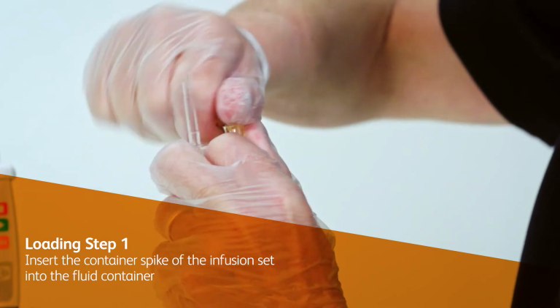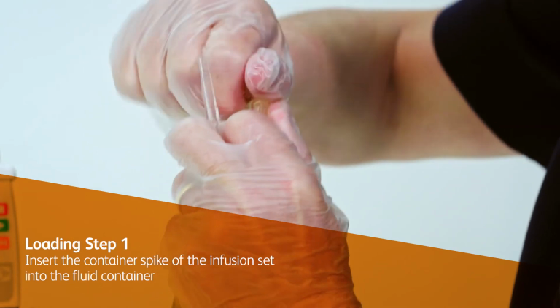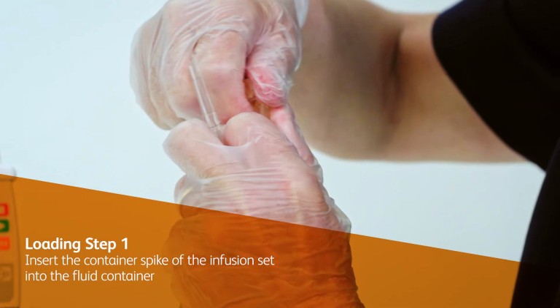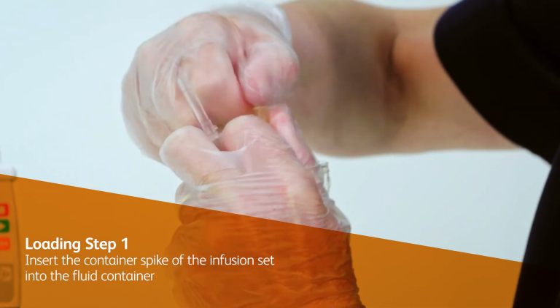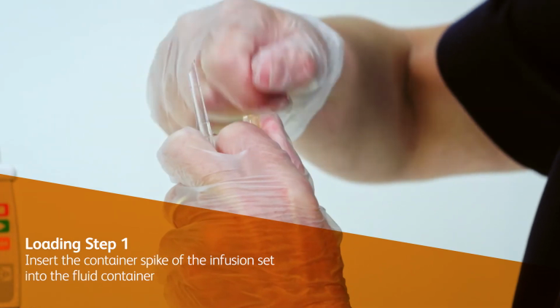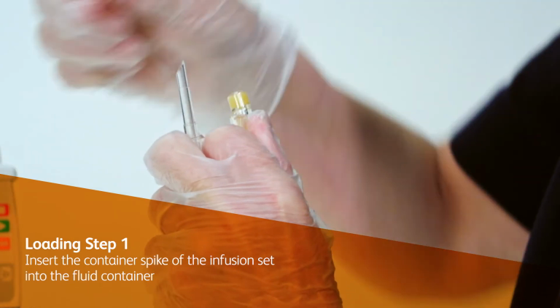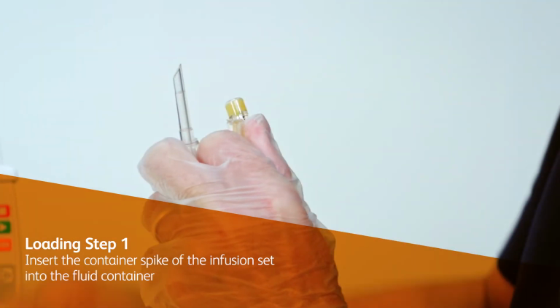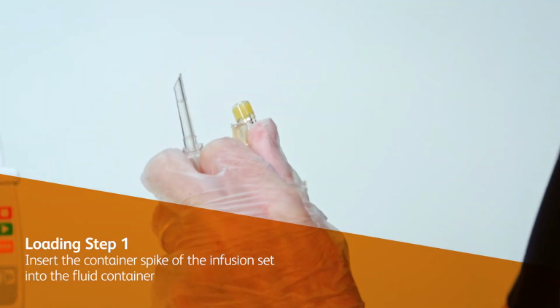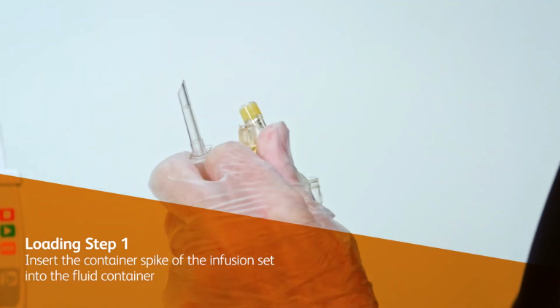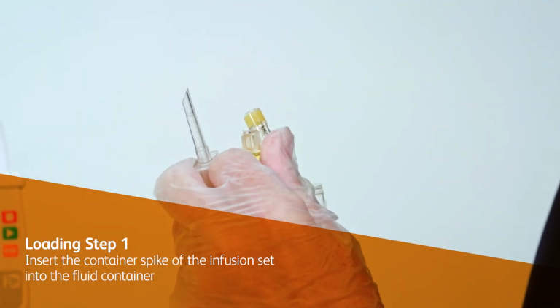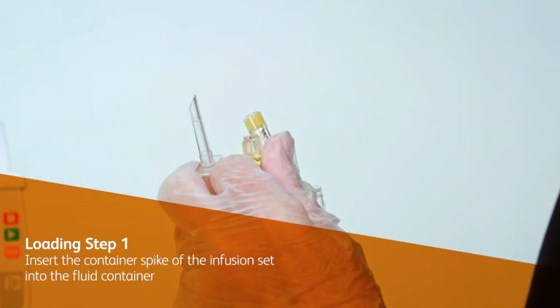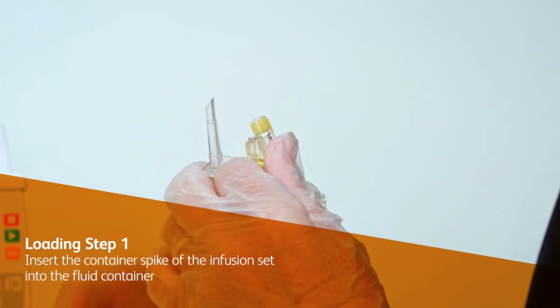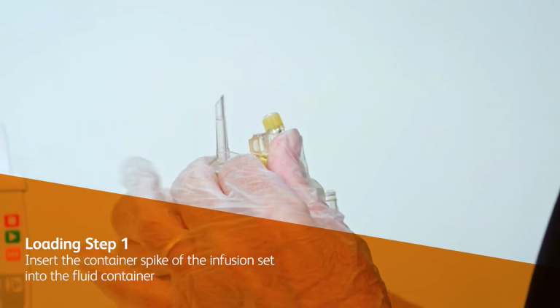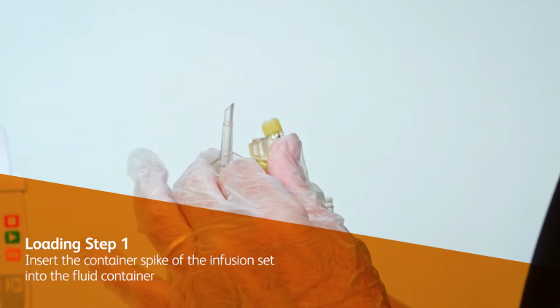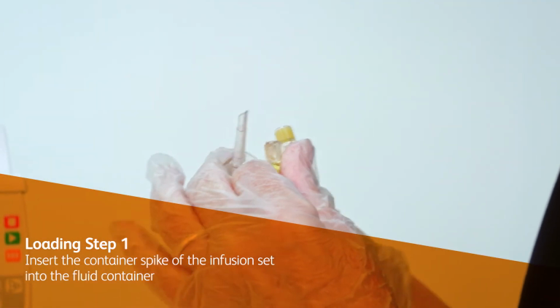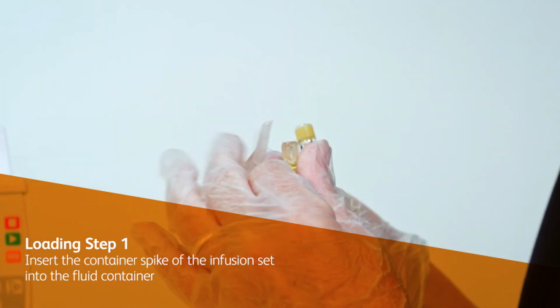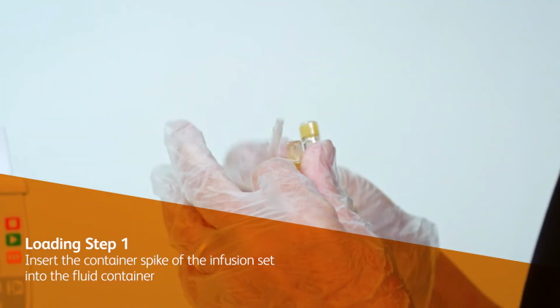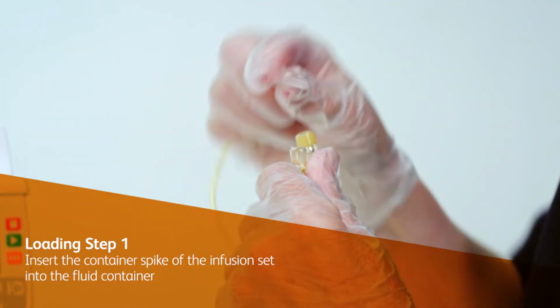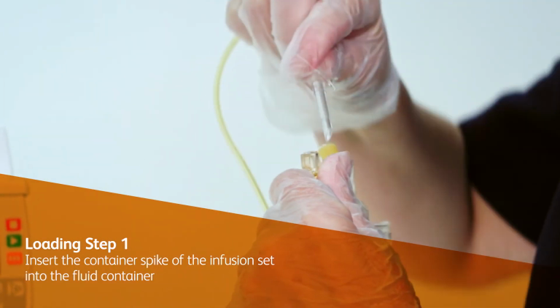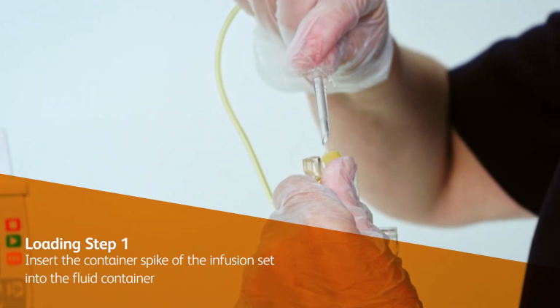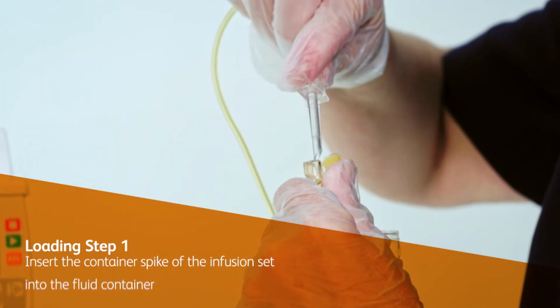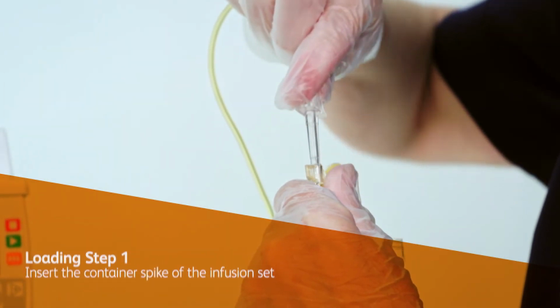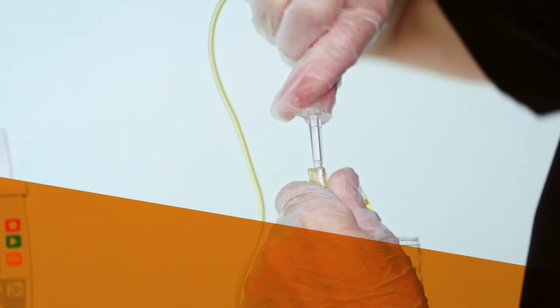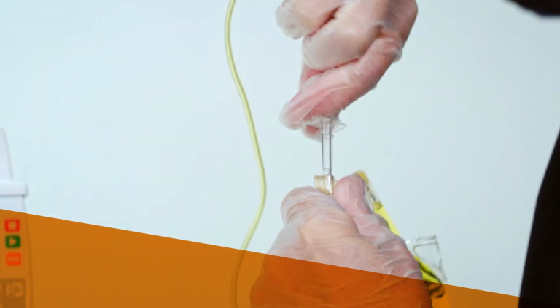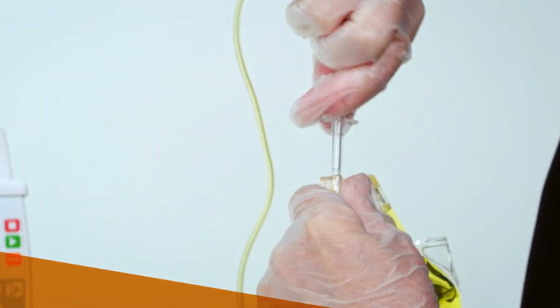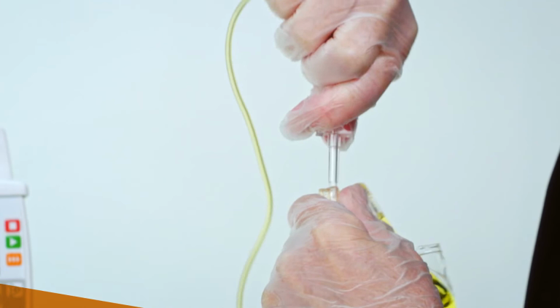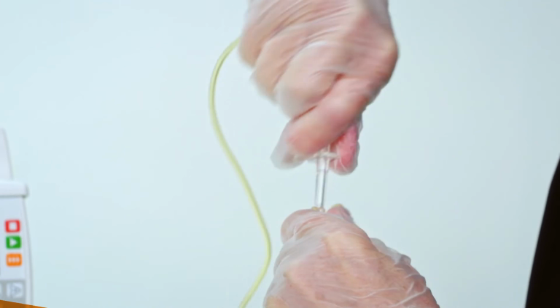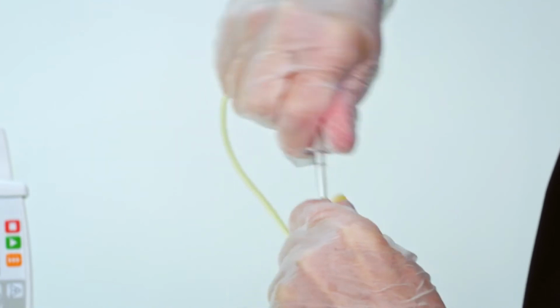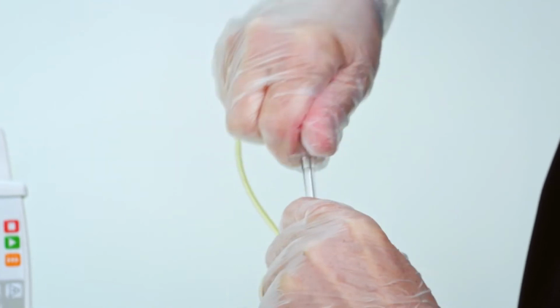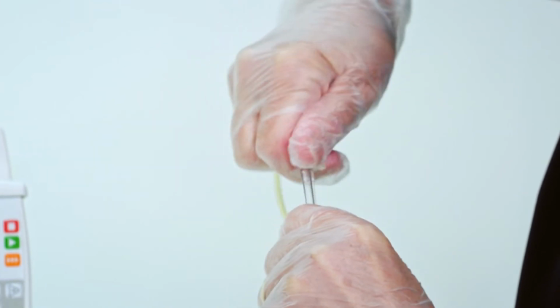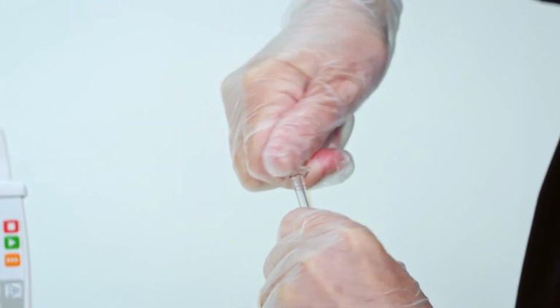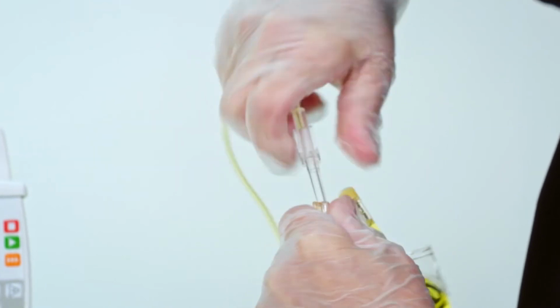At waist height, hold the neck of the fluid container with one hand and insert the container spike of the infusion set with the other.